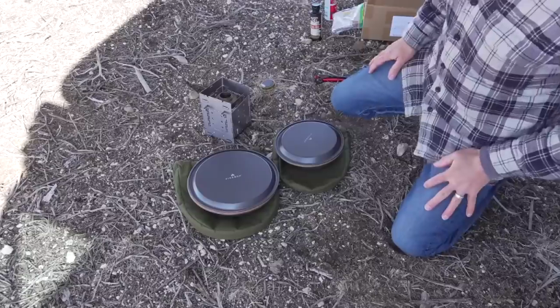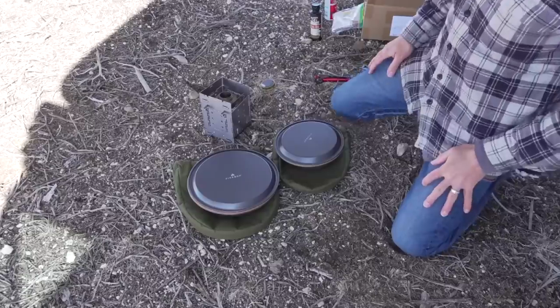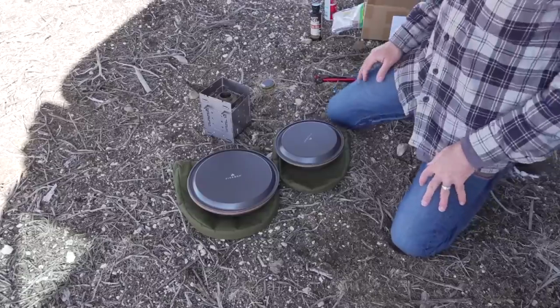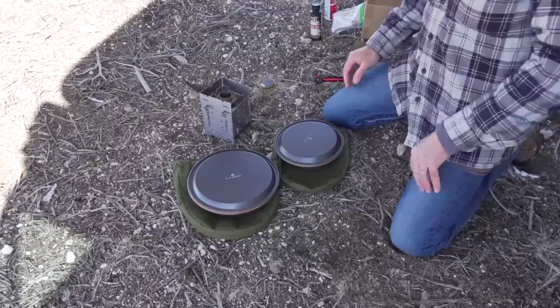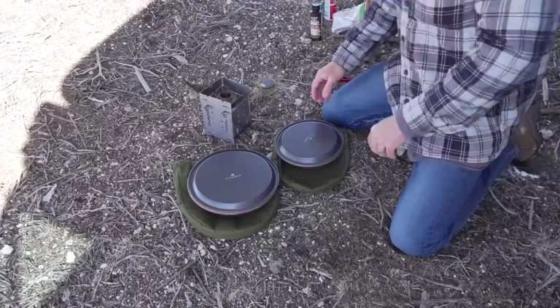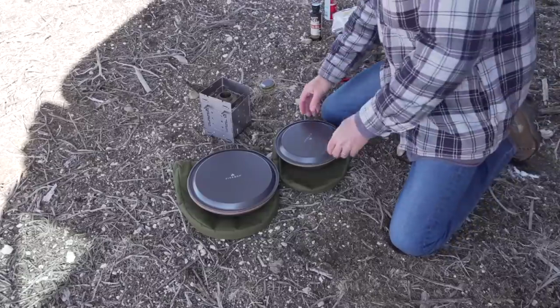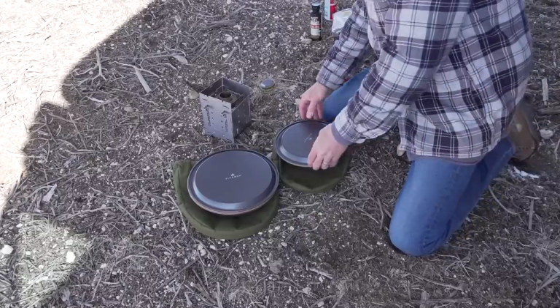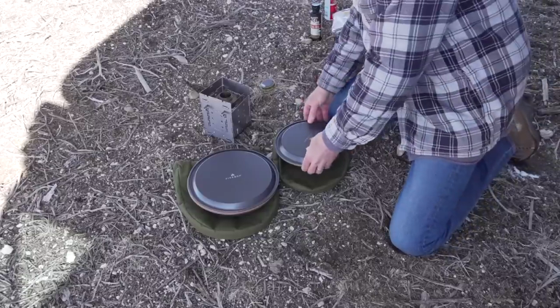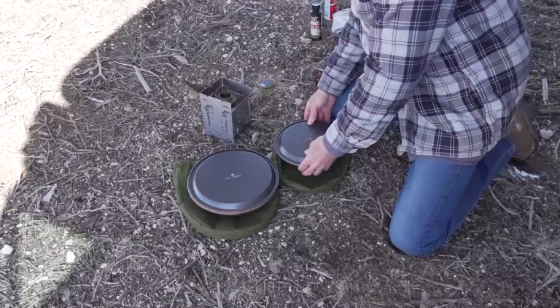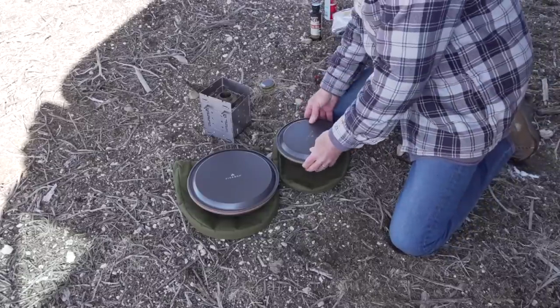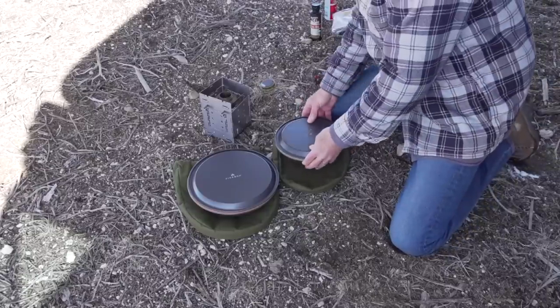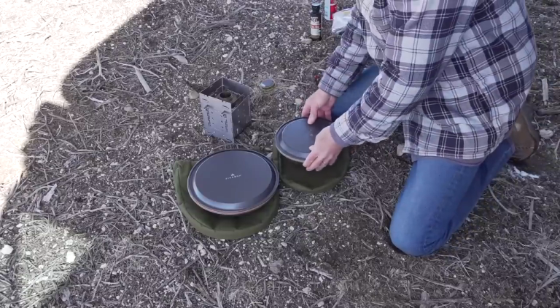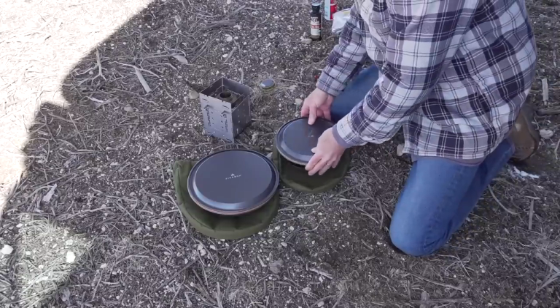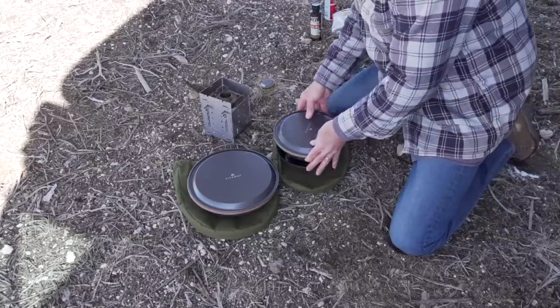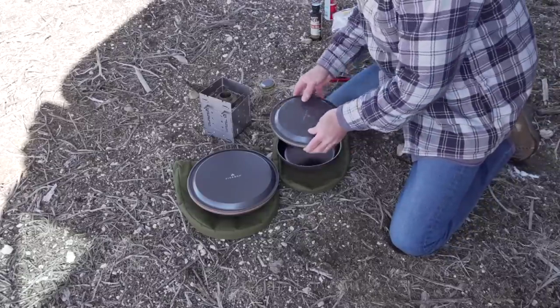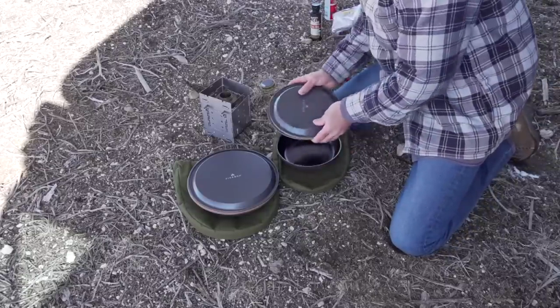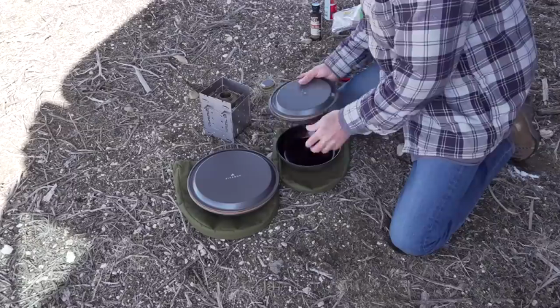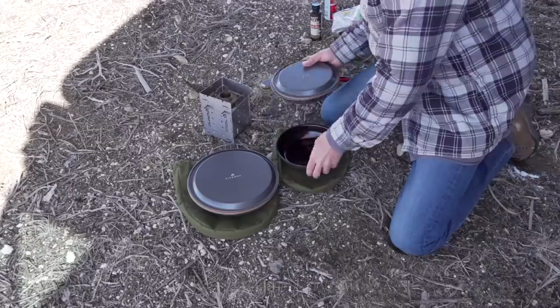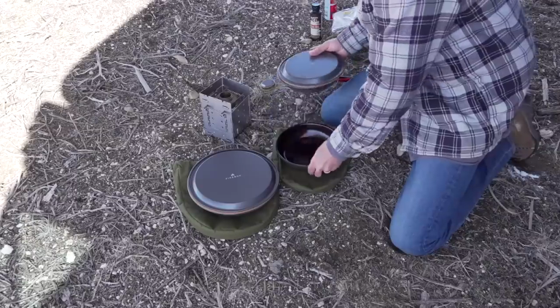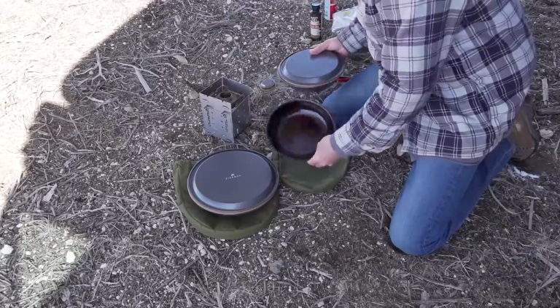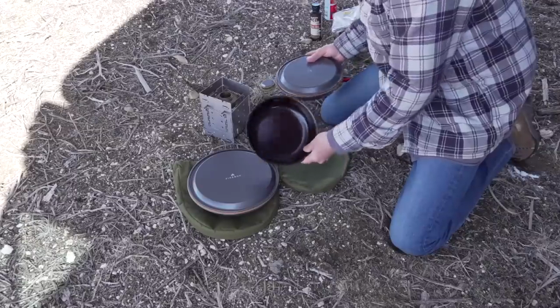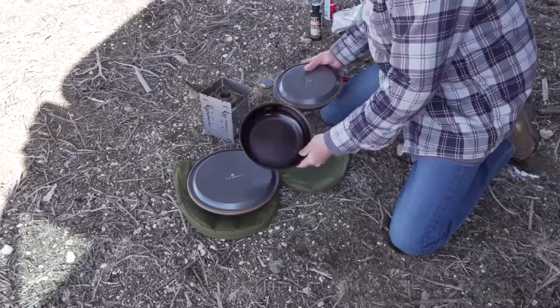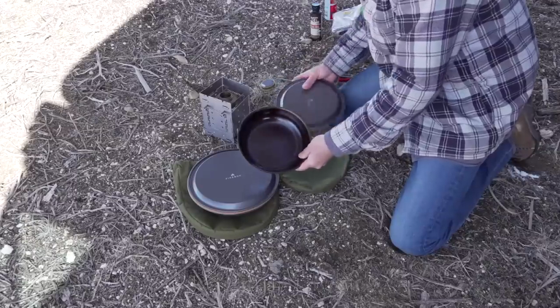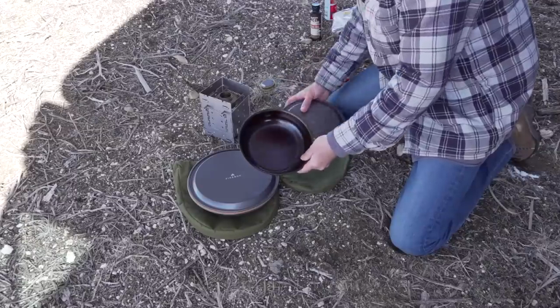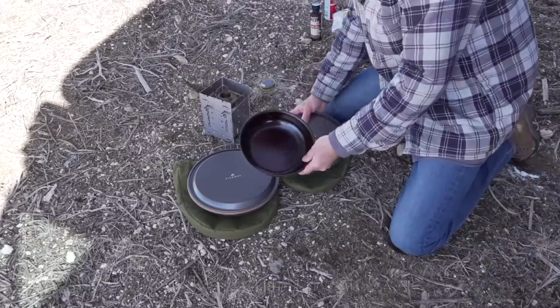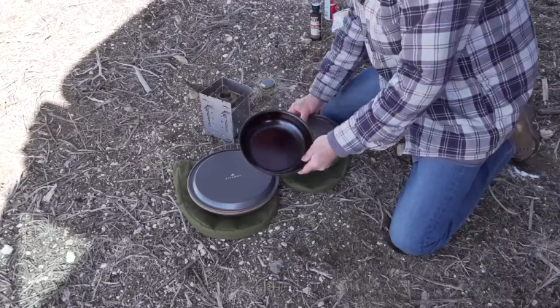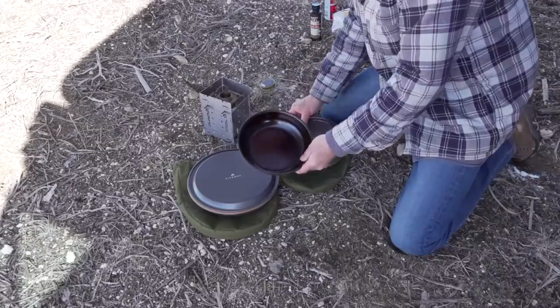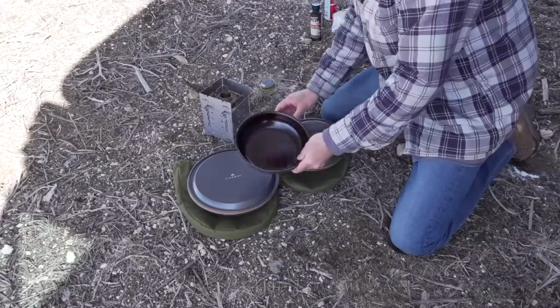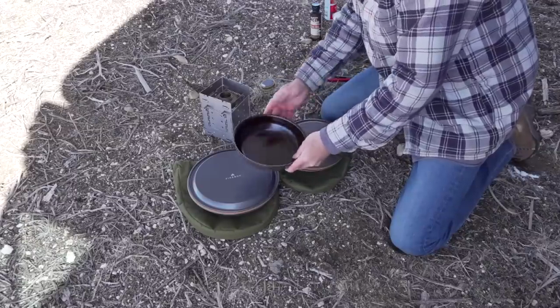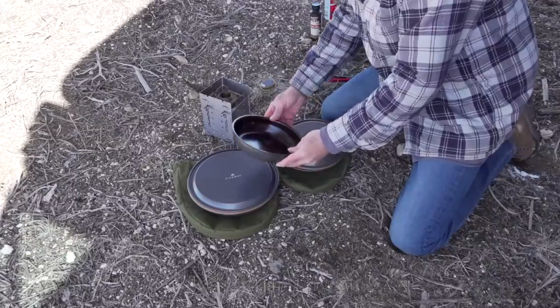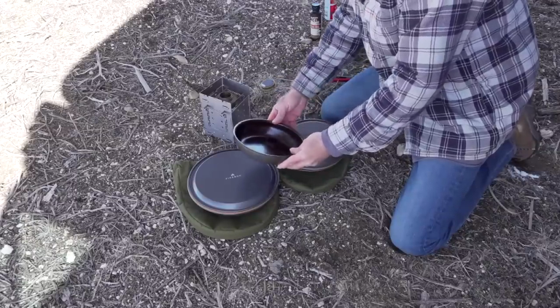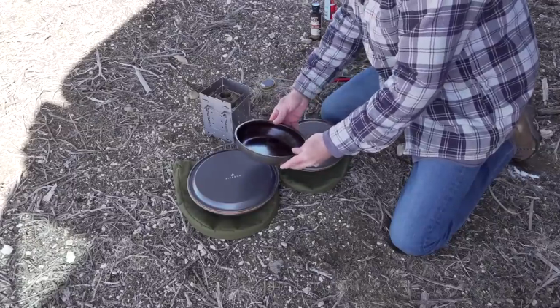Hello, Steve here. I wanted to talk to you about seasoning your Firebox frying pan.